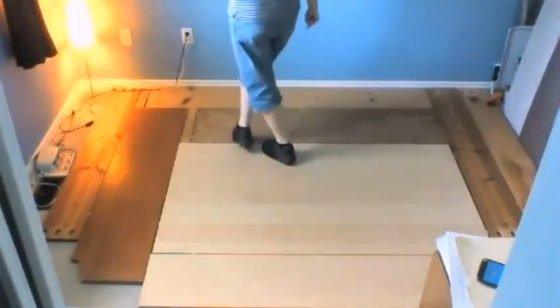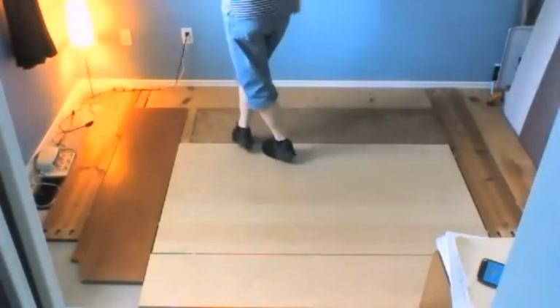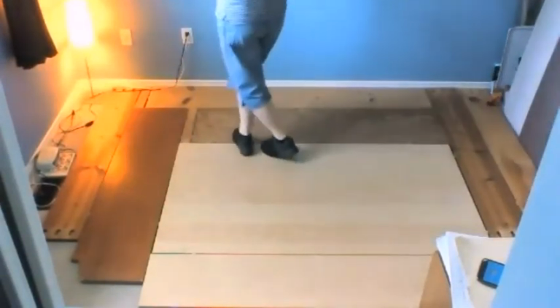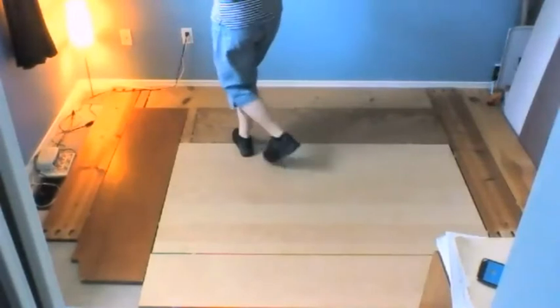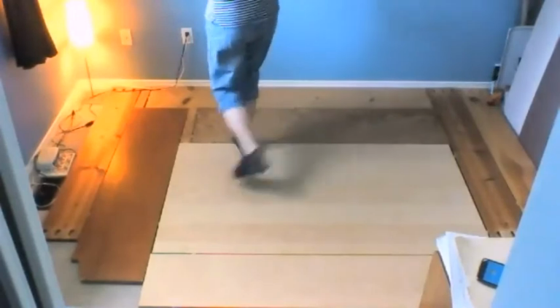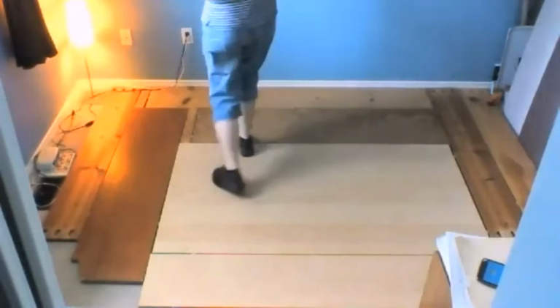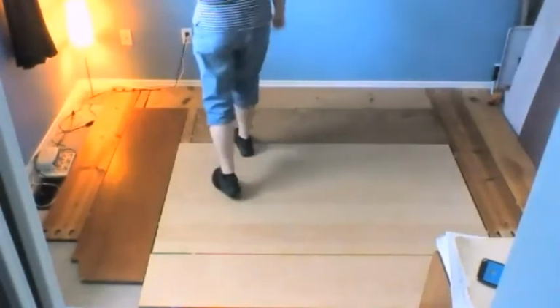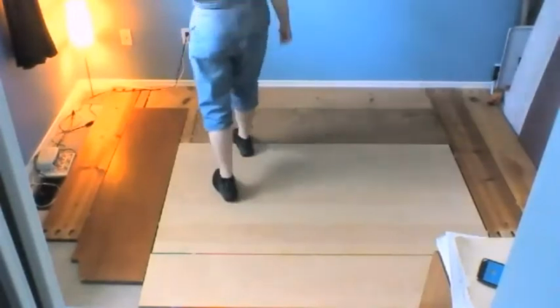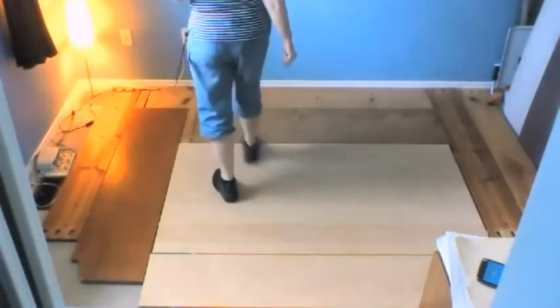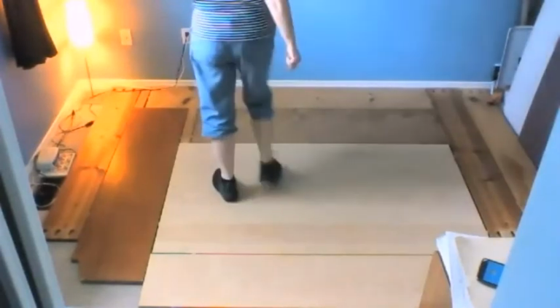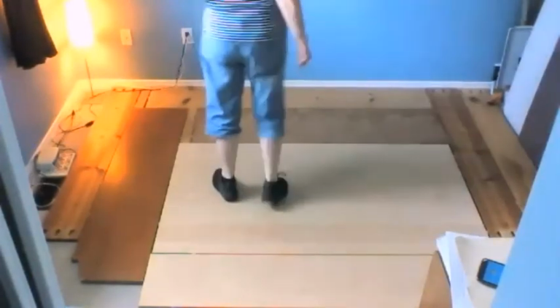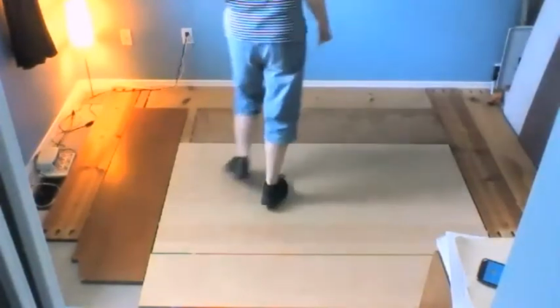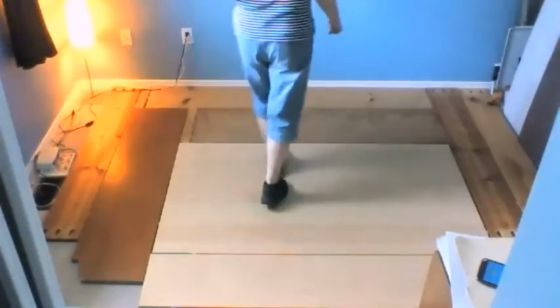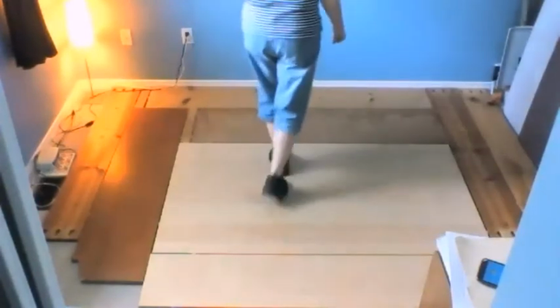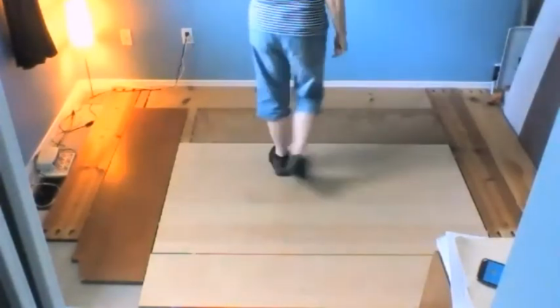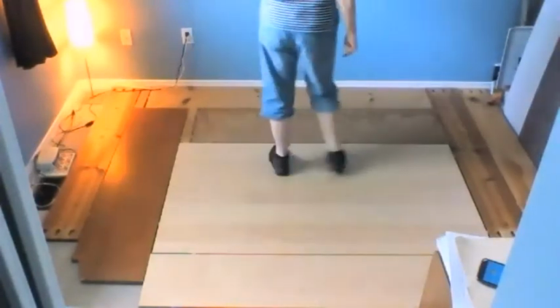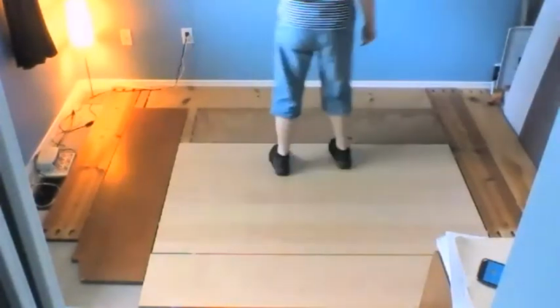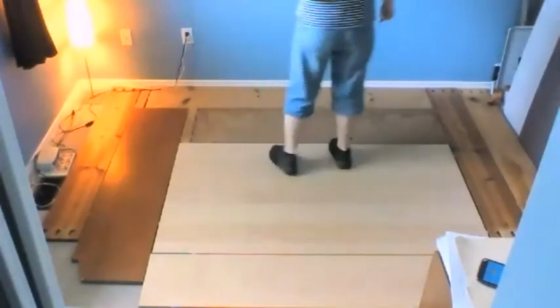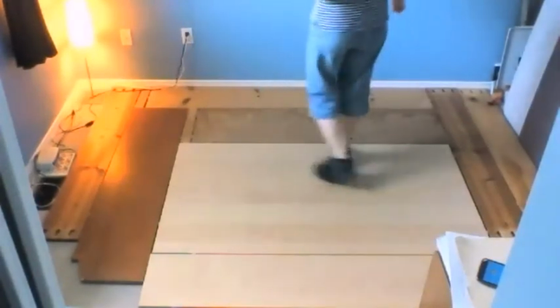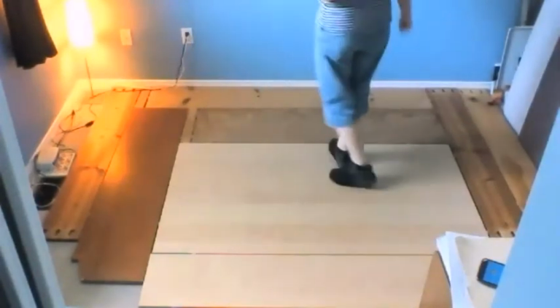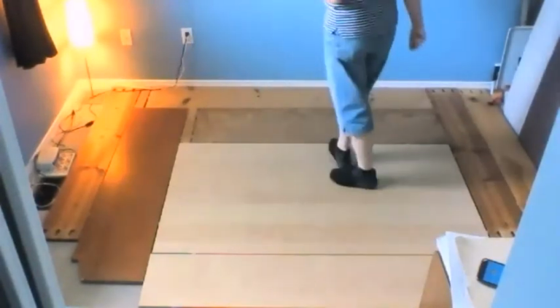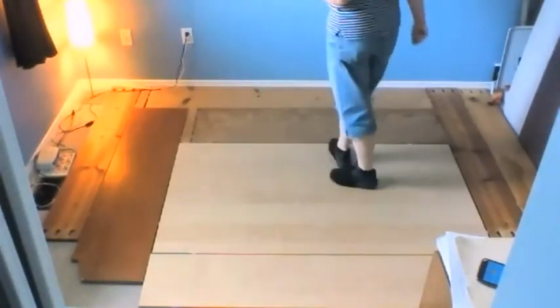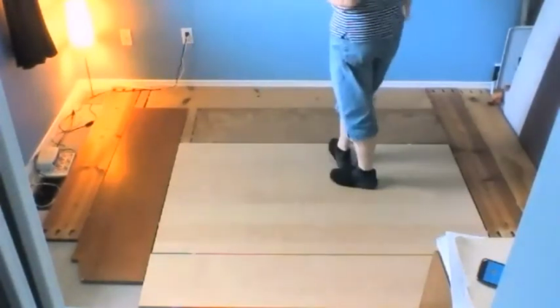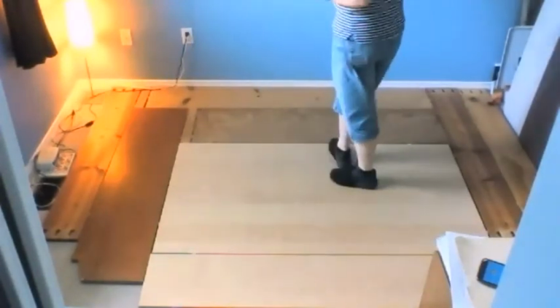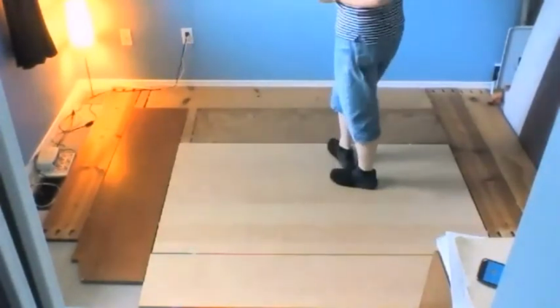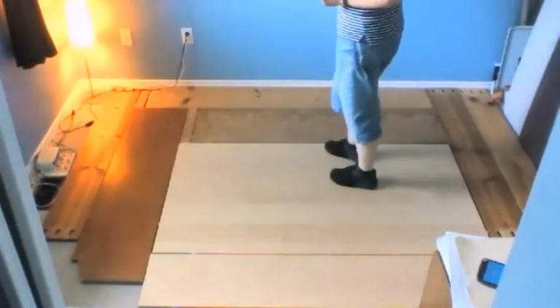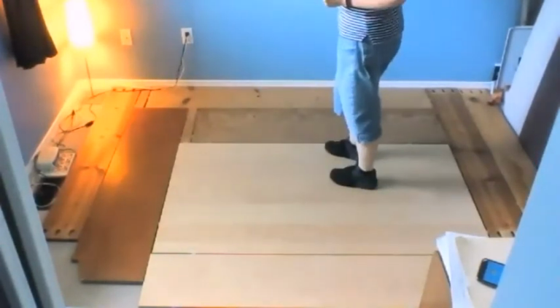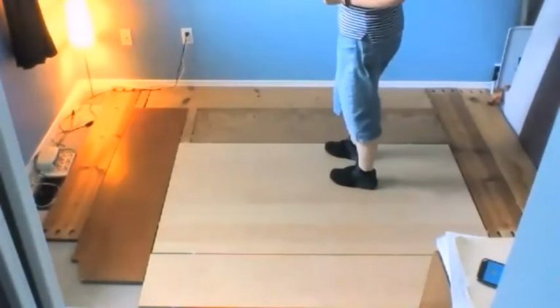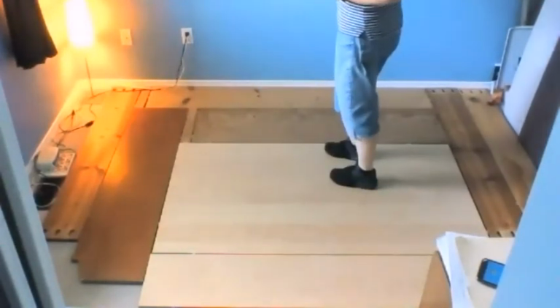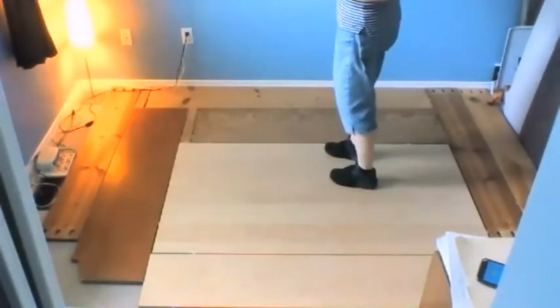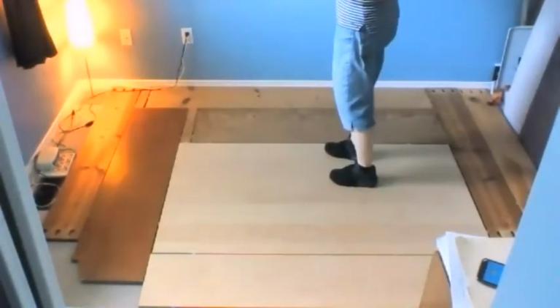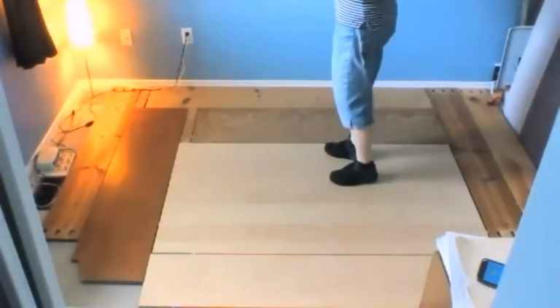Cross, strut, back, strut. Okay, so that's wall three.